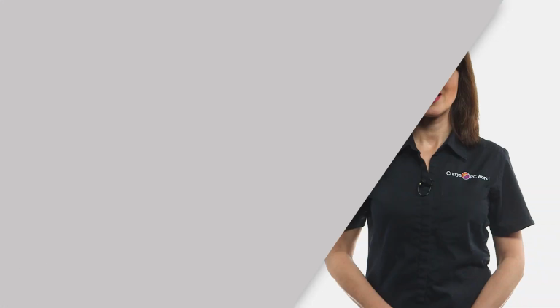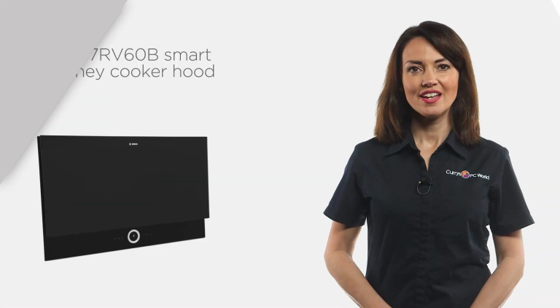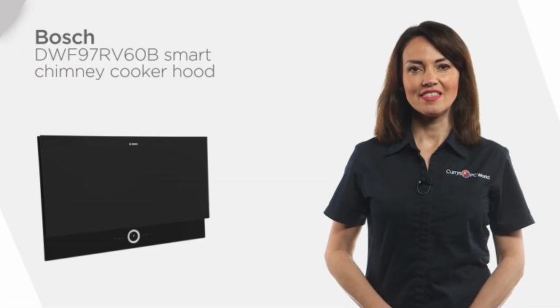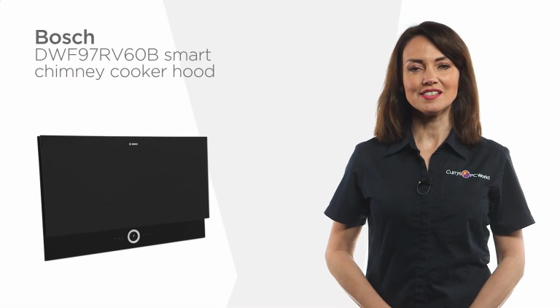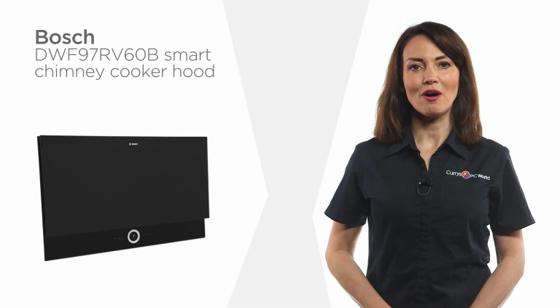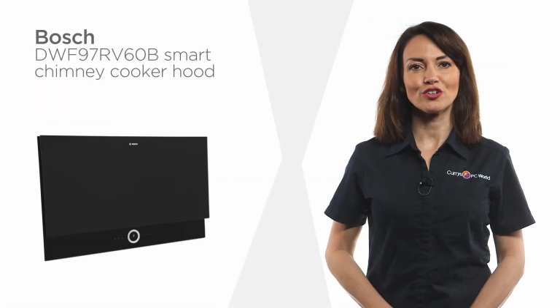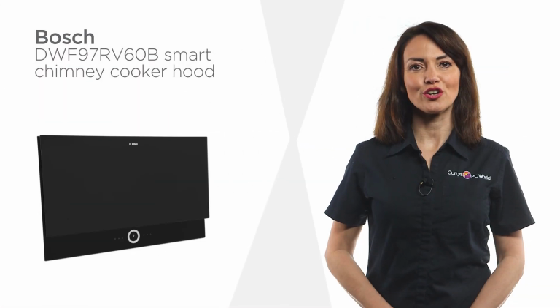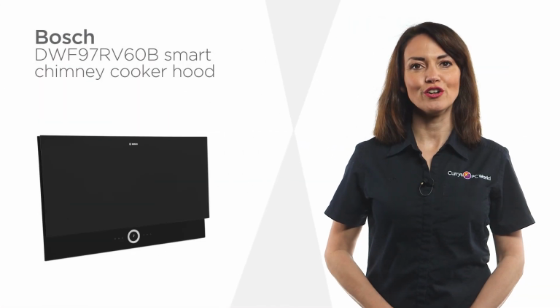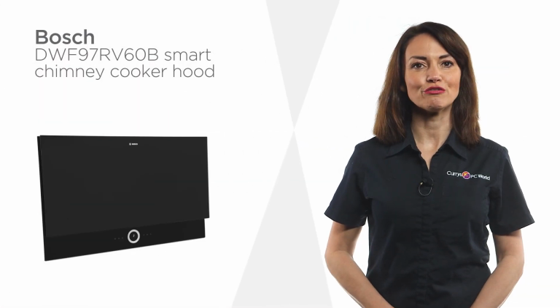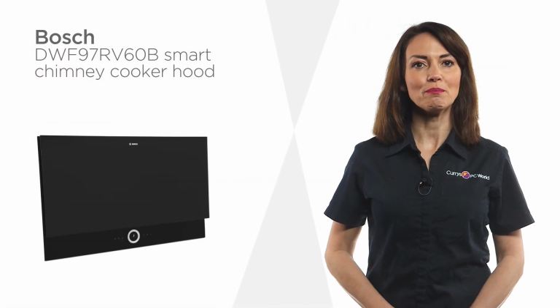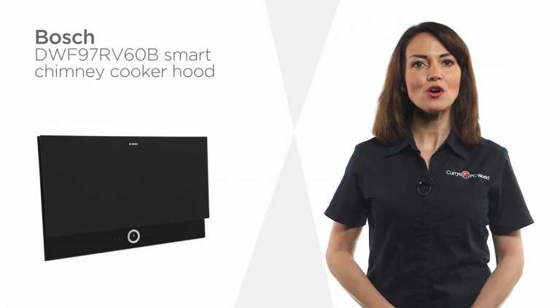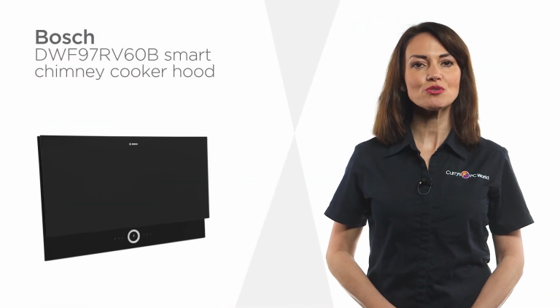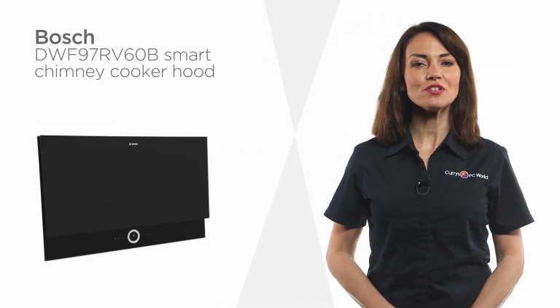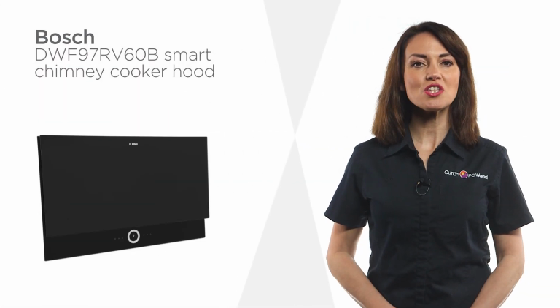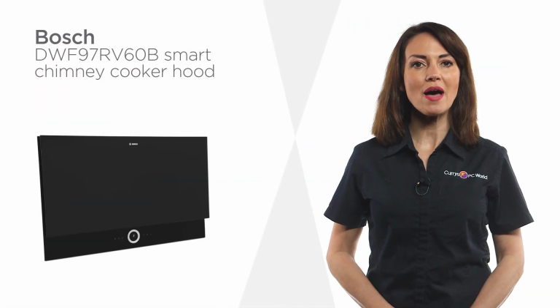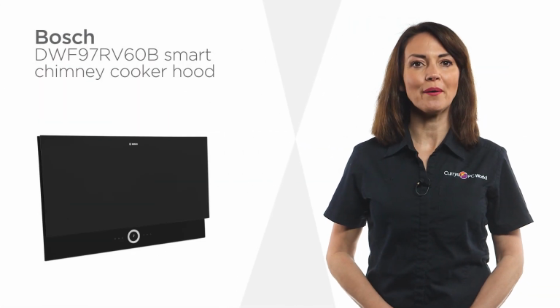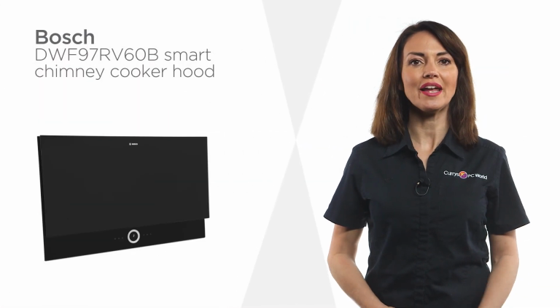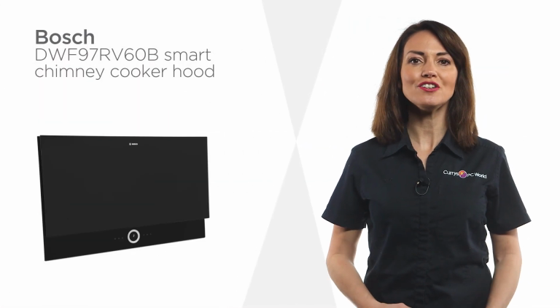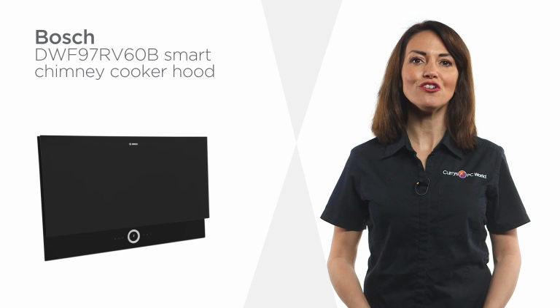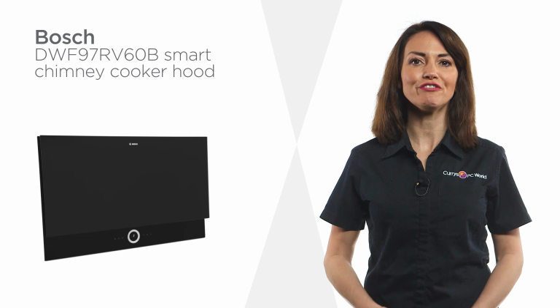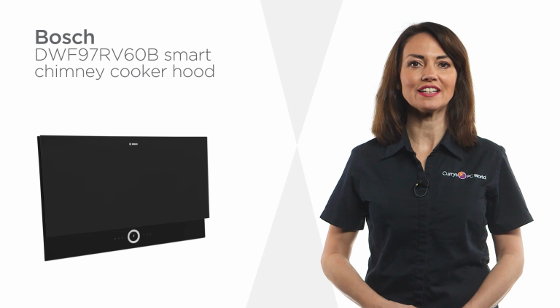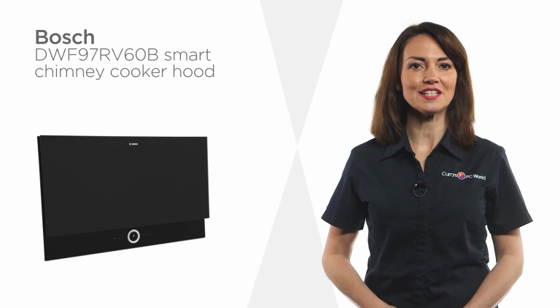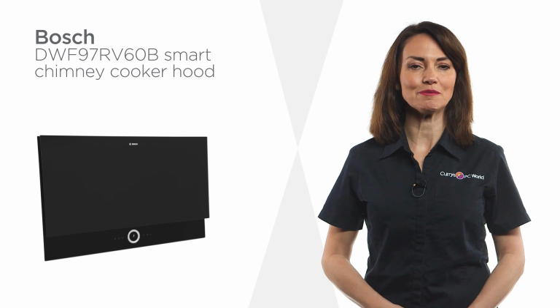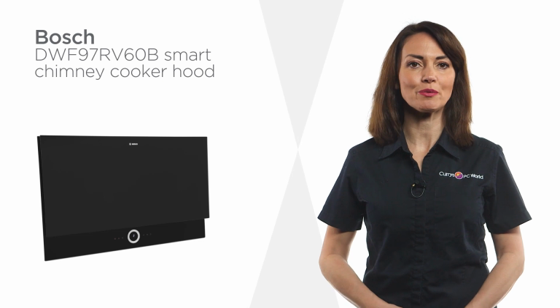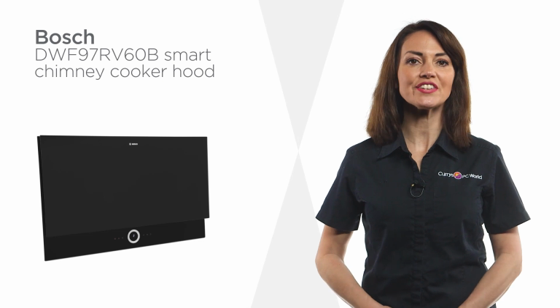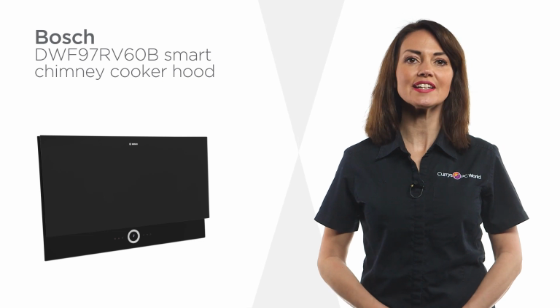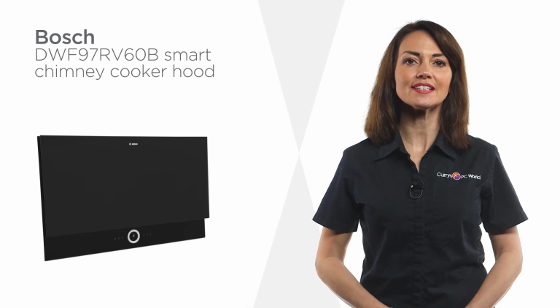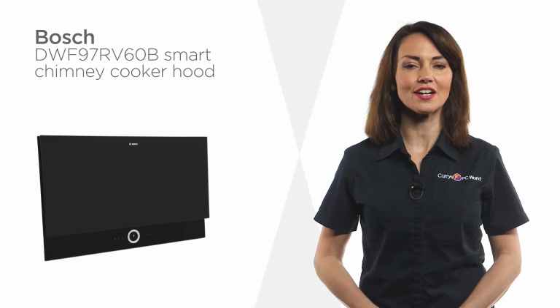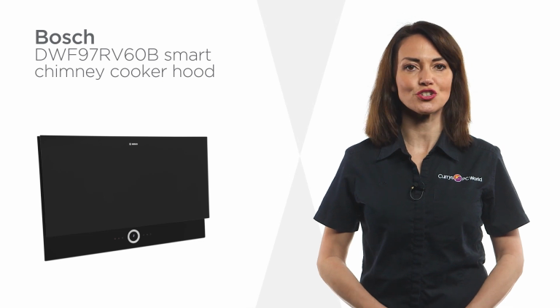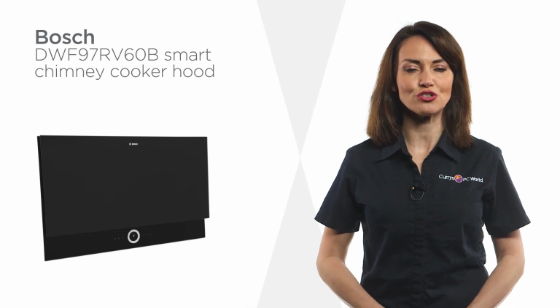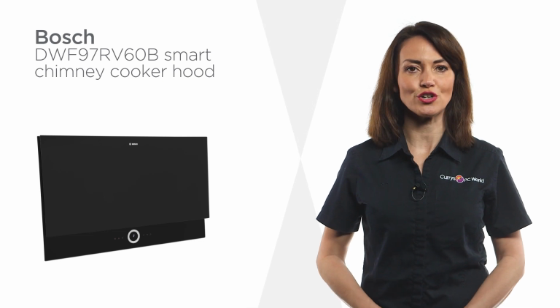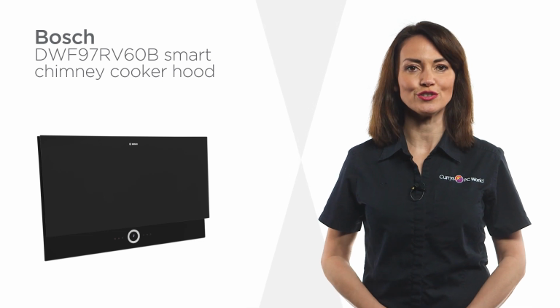This smart cooker hood from Bosch puts the power in your fingertips with sleek touch controls.